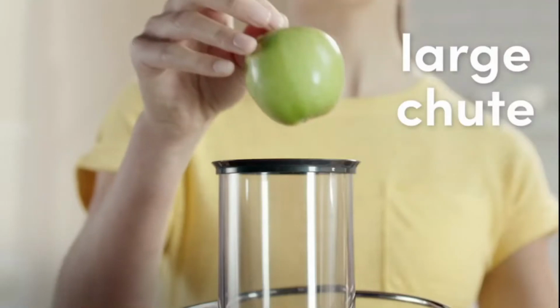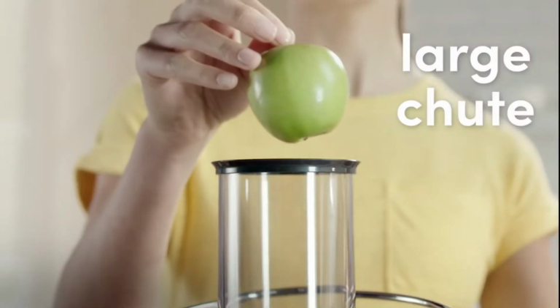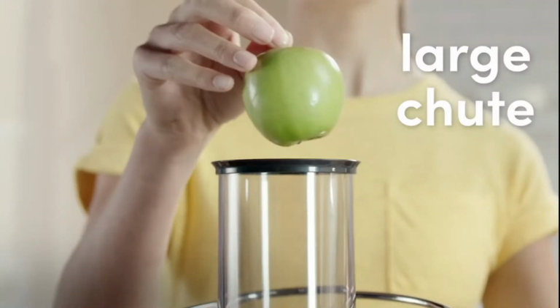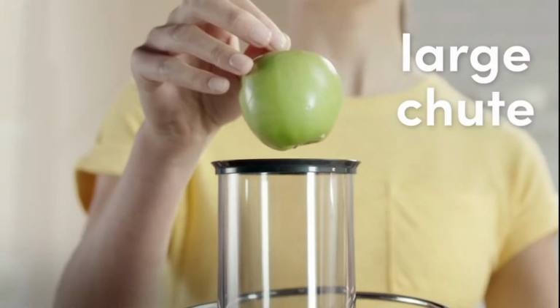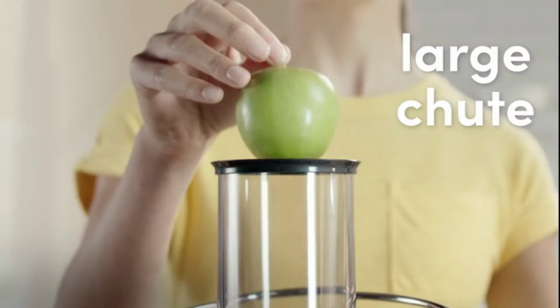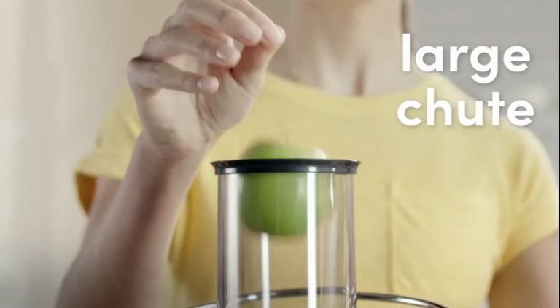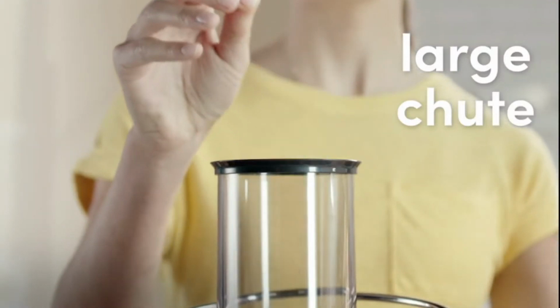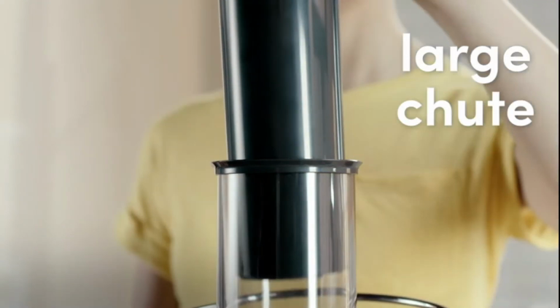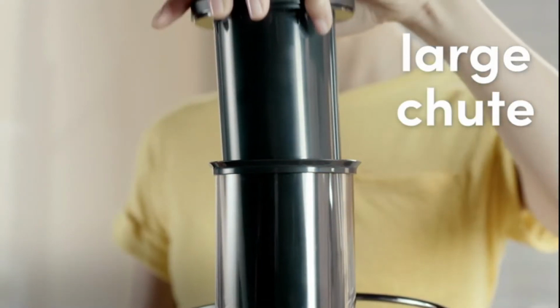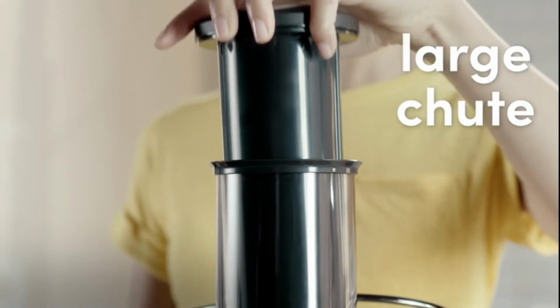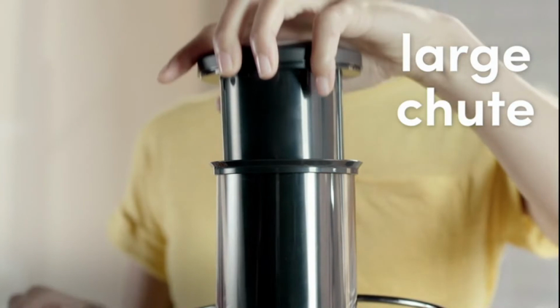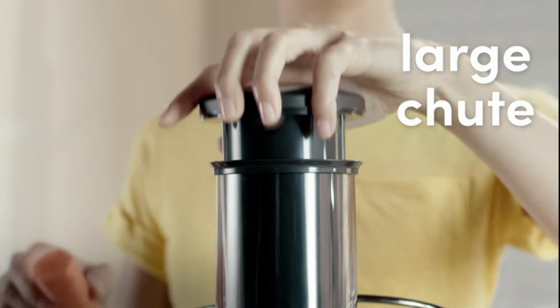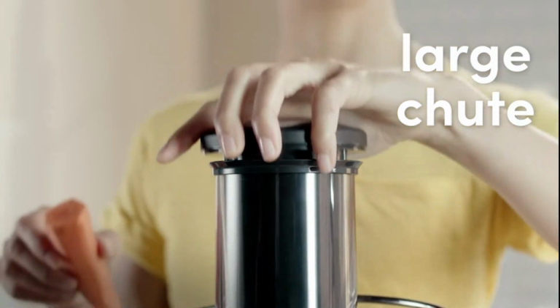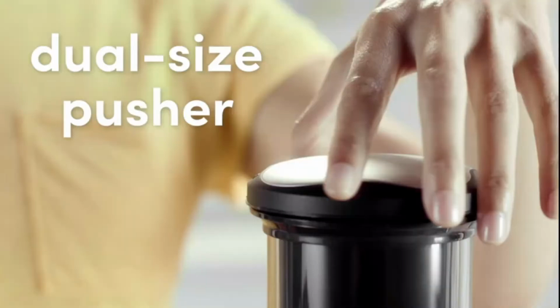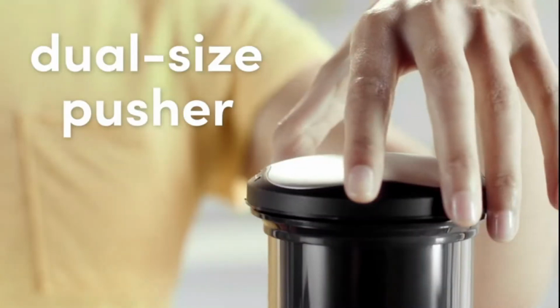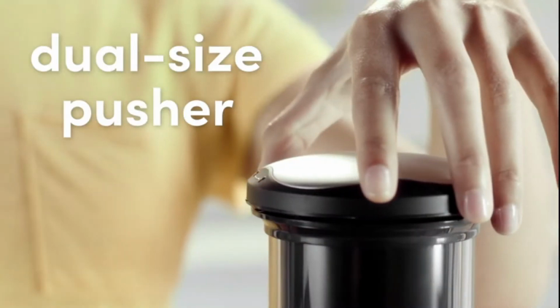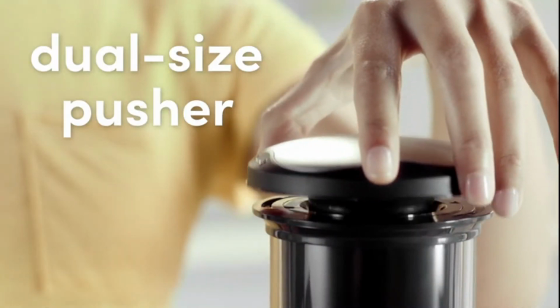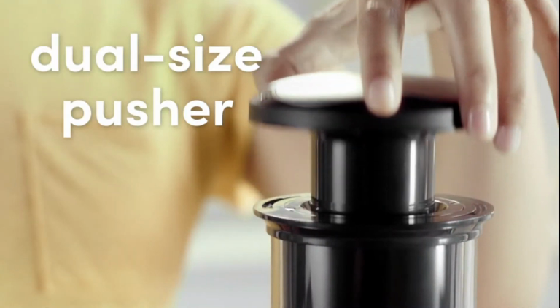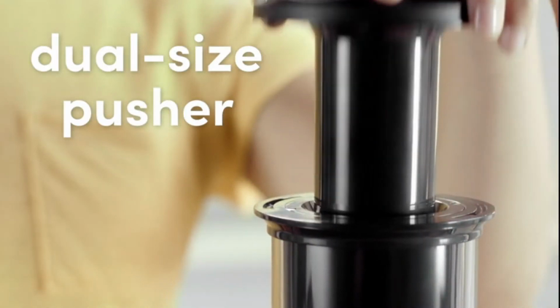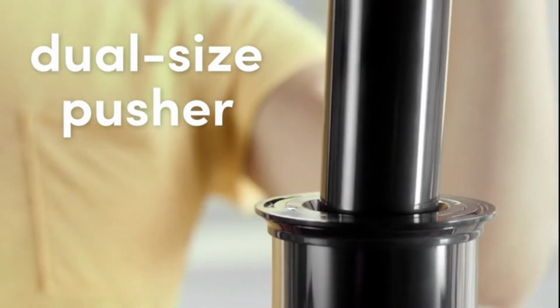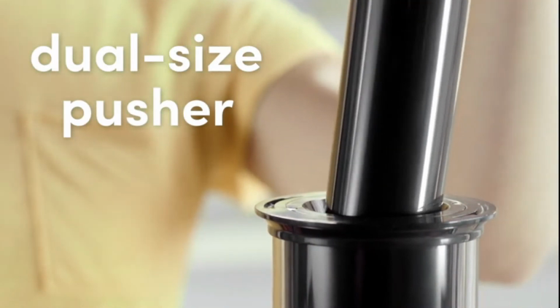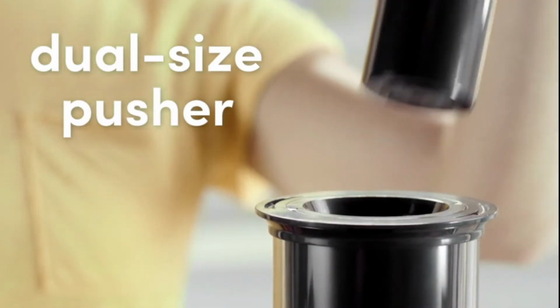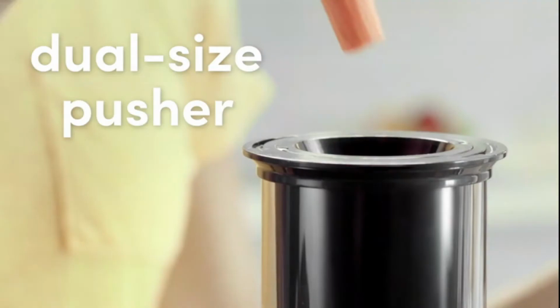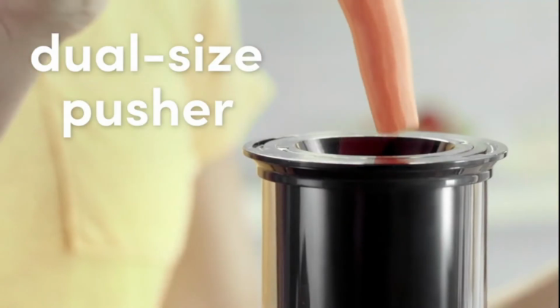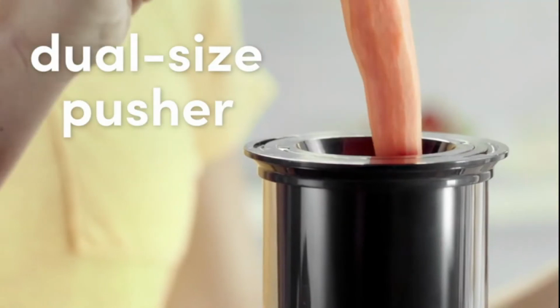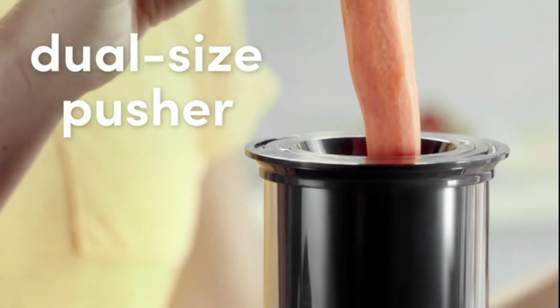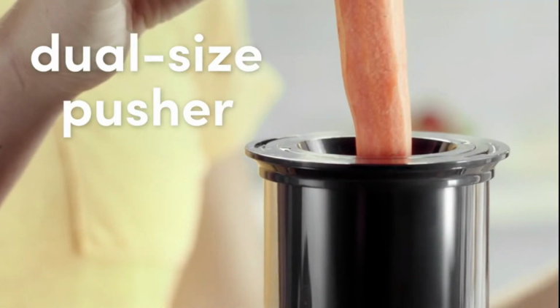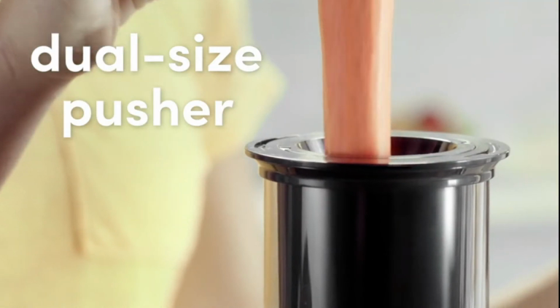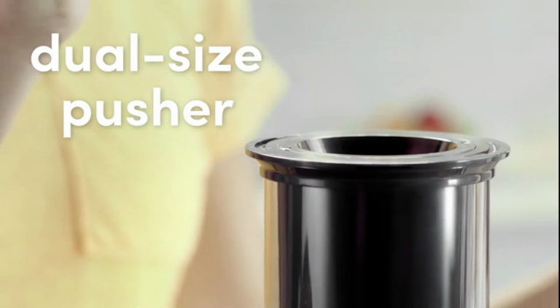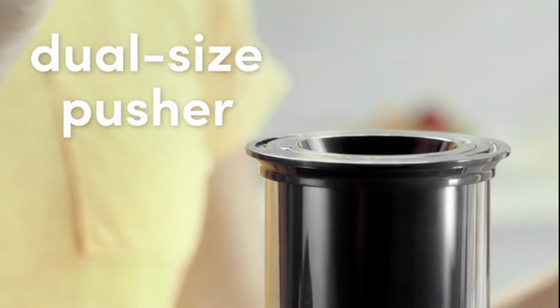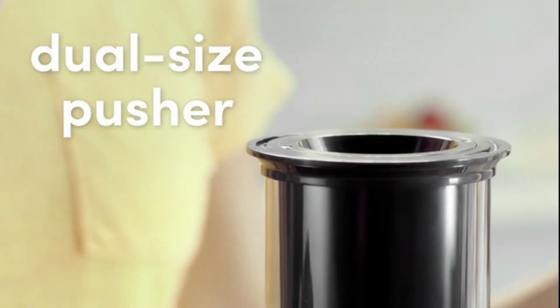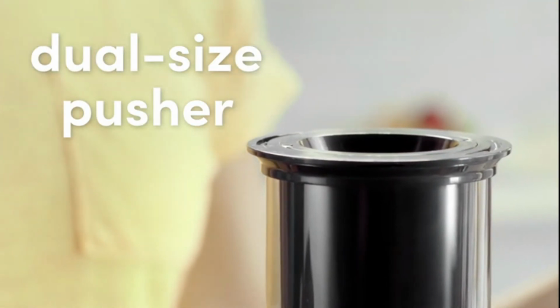The 3-inch chute fits larger fruits, and the dual-sized pusher easily adjusts for smaller produce as well.